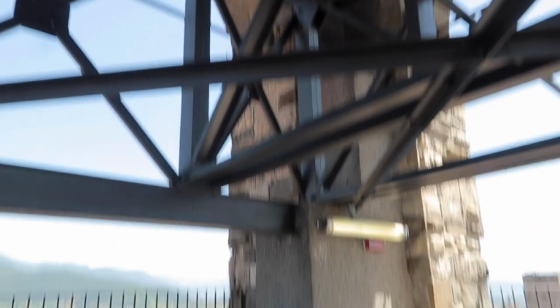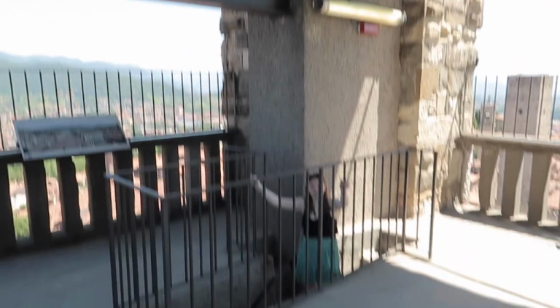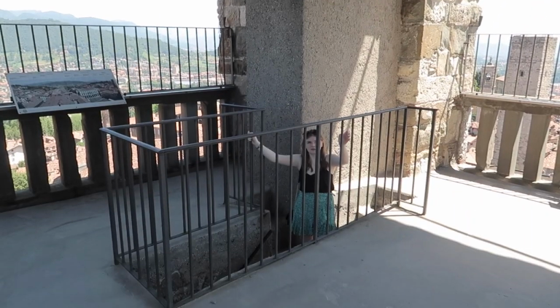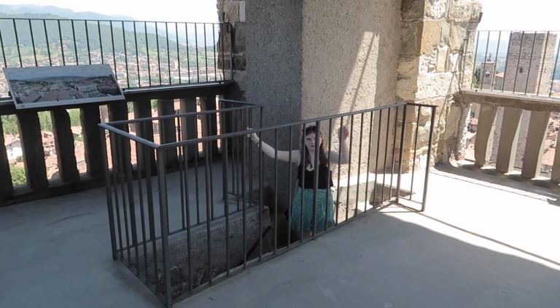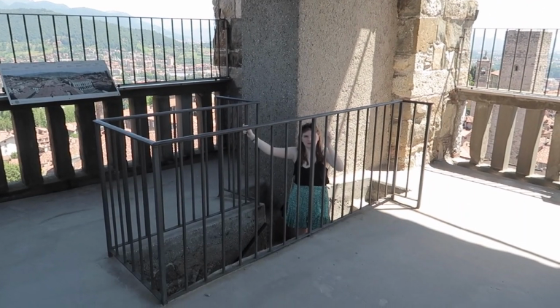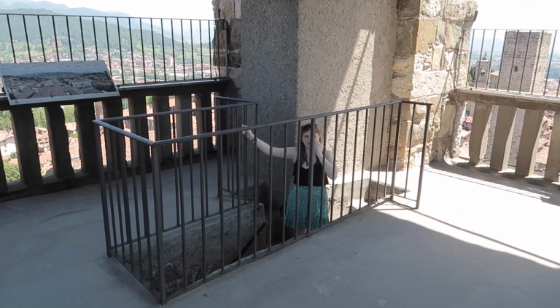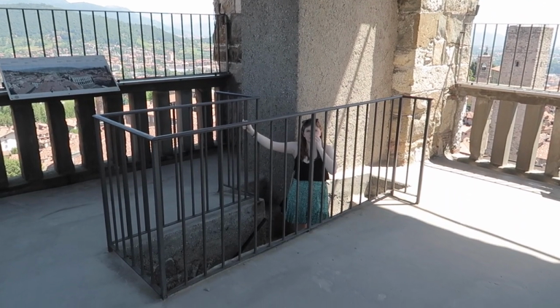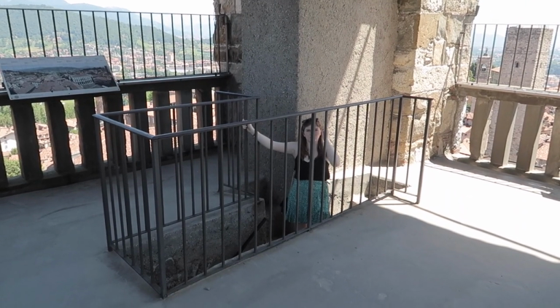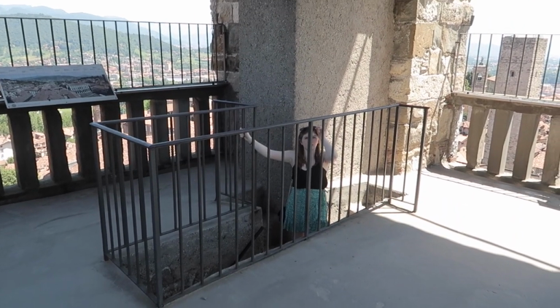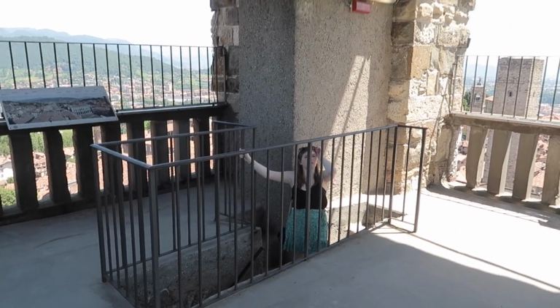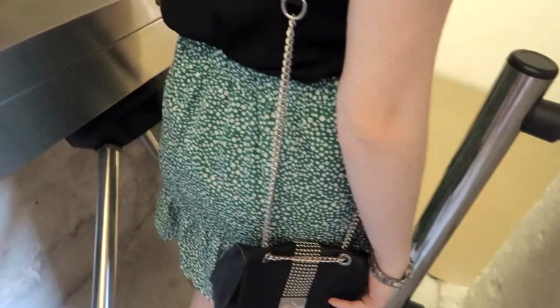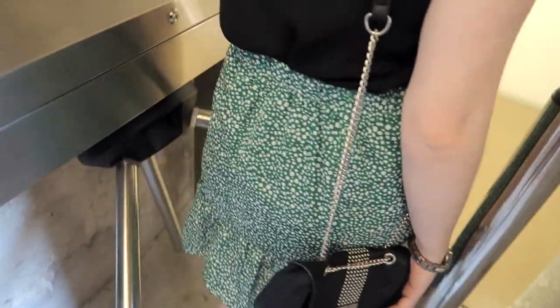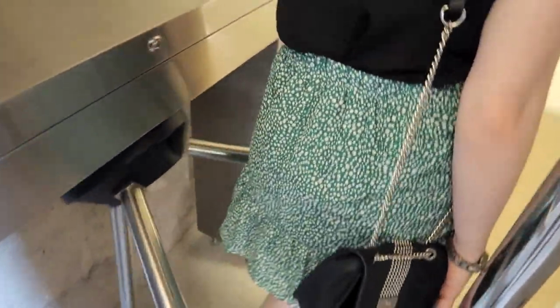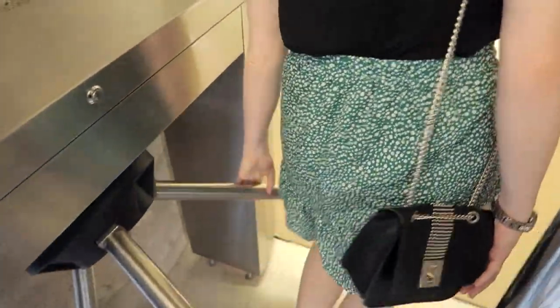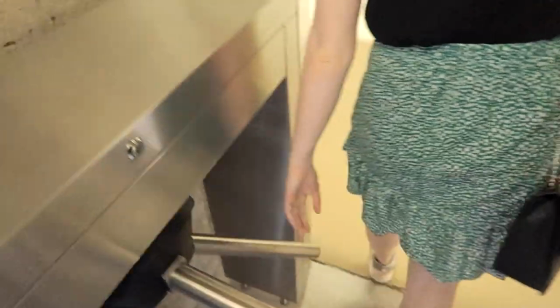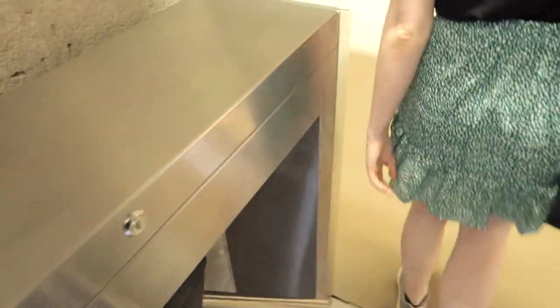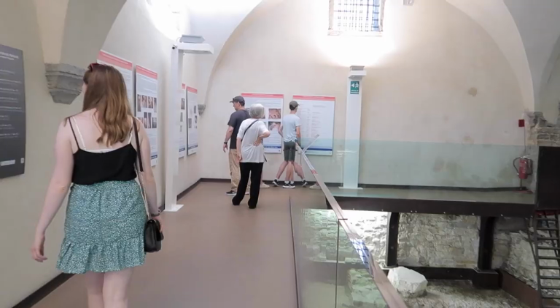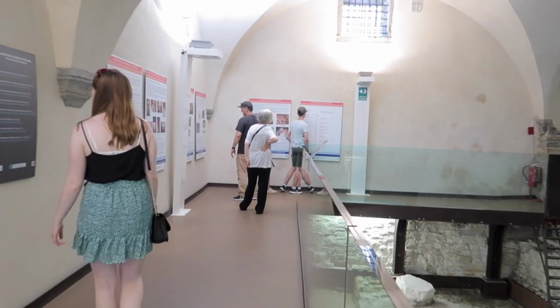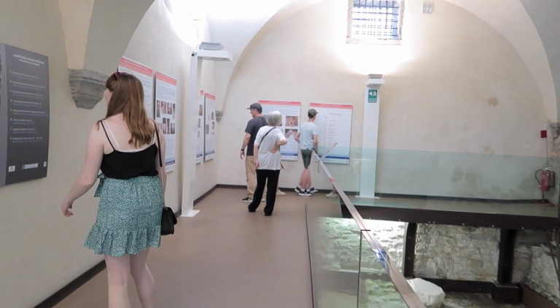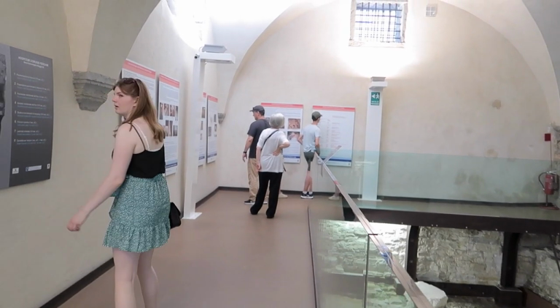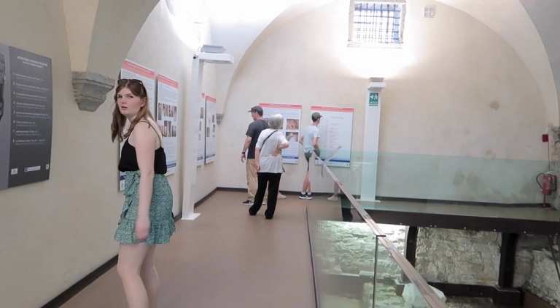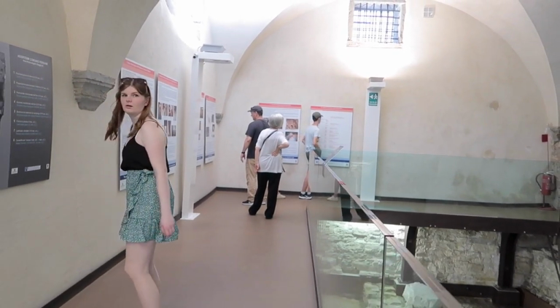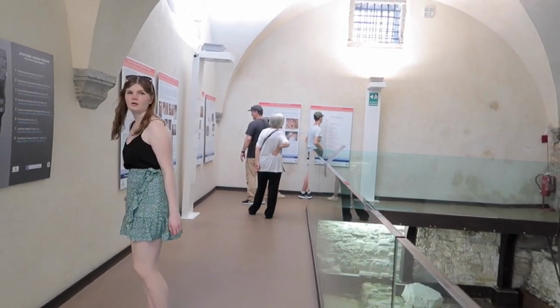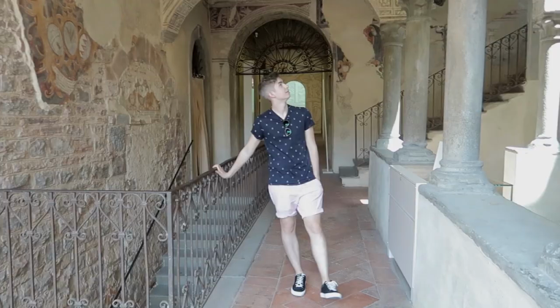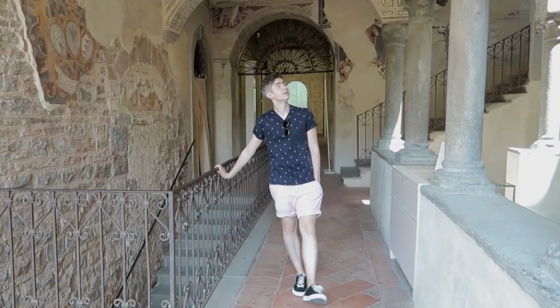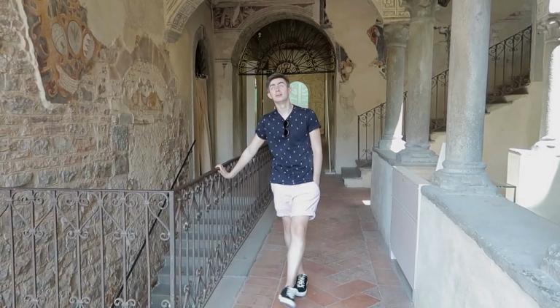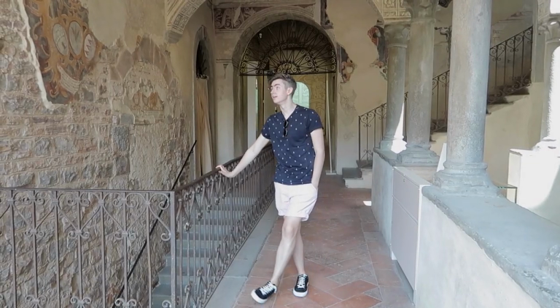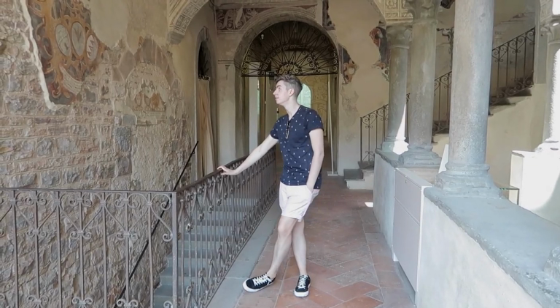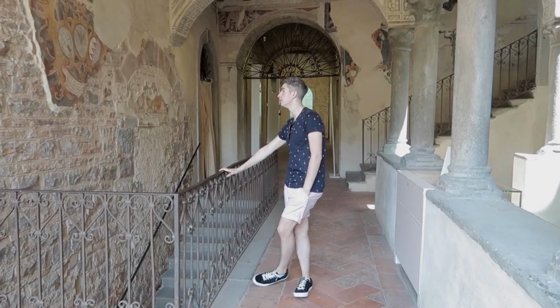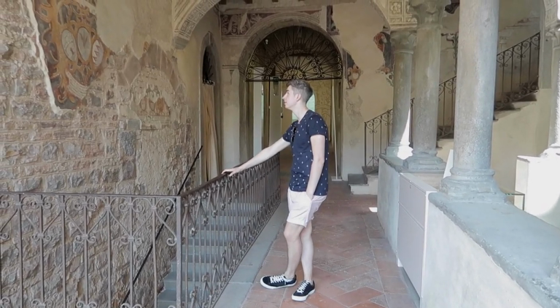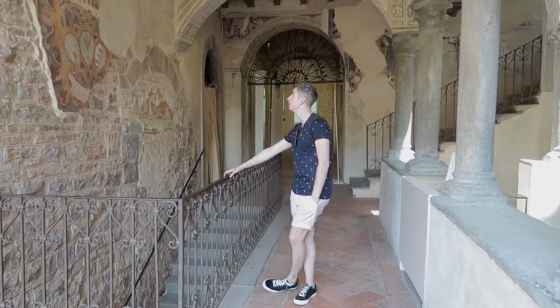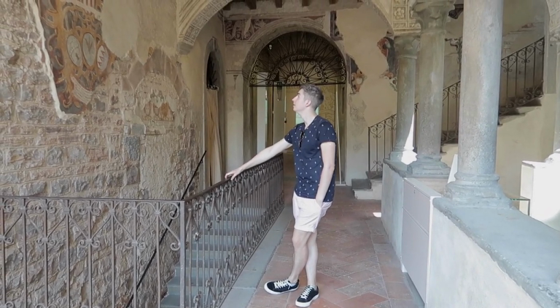Shall we stay to the bell room? A ticket up the tower also grants you entrance to the connected museum.